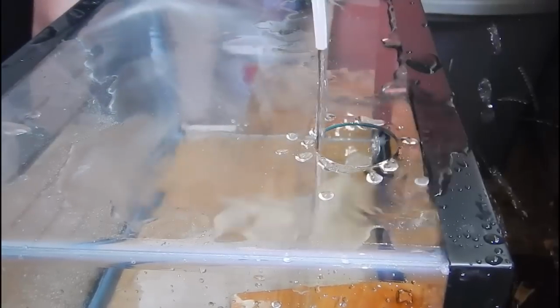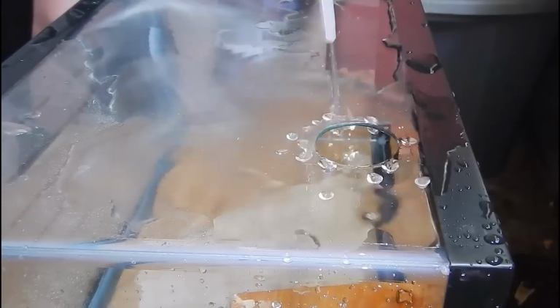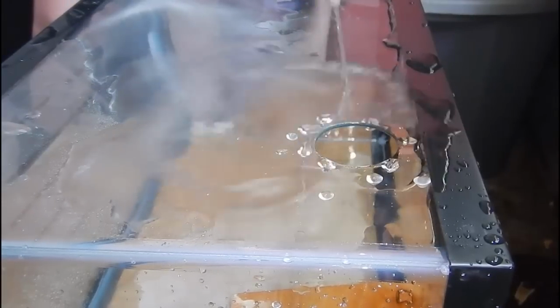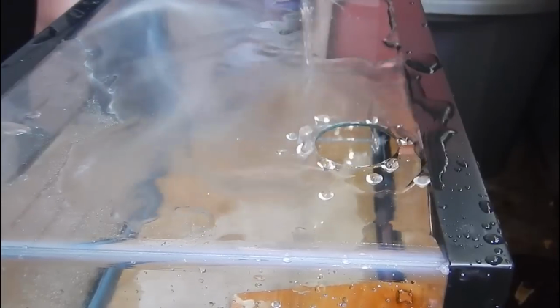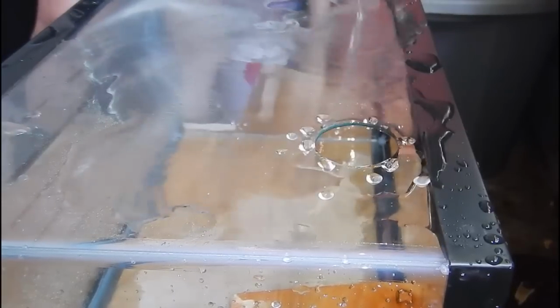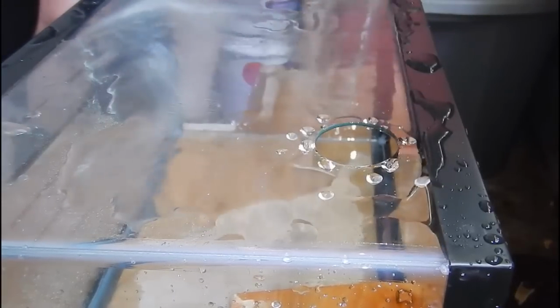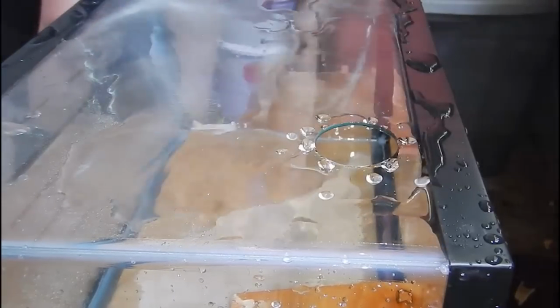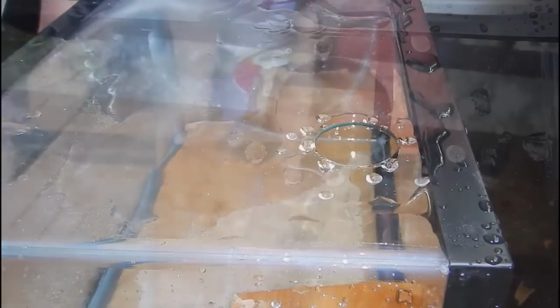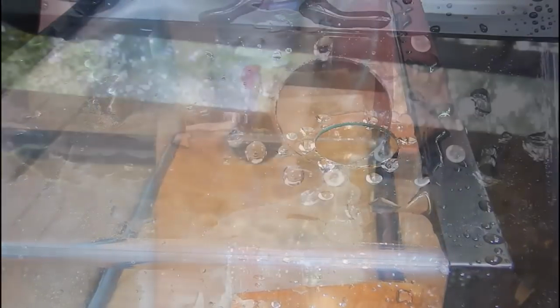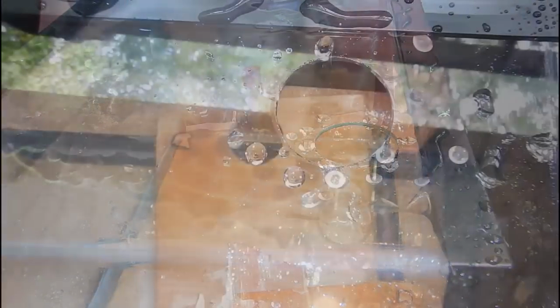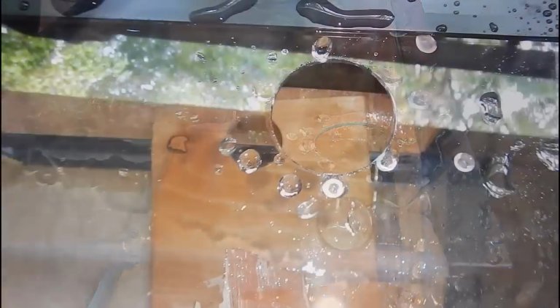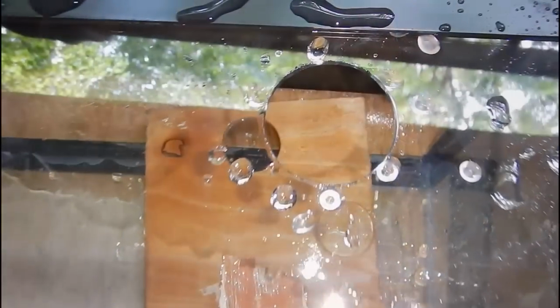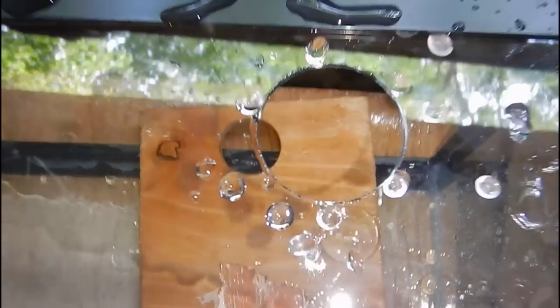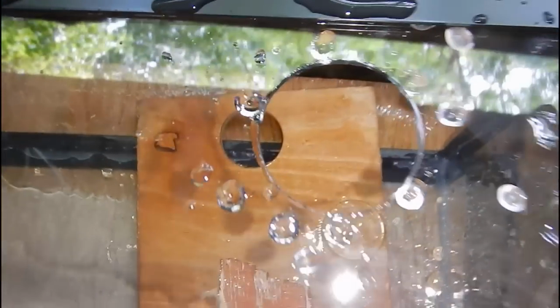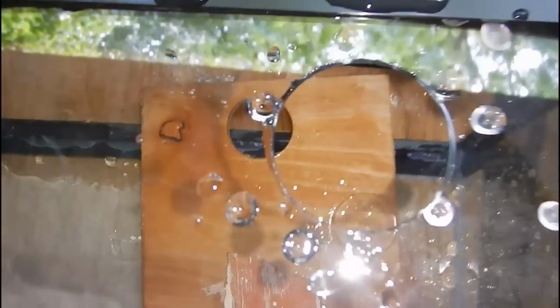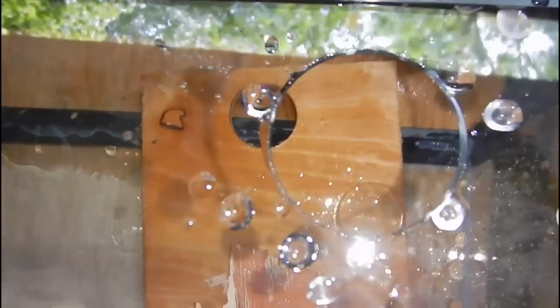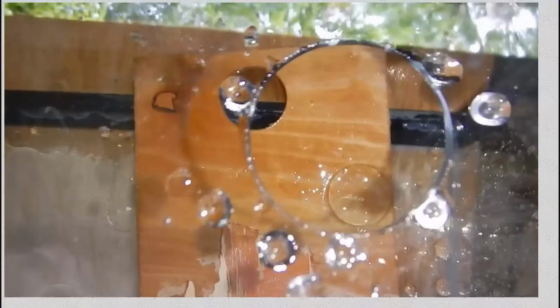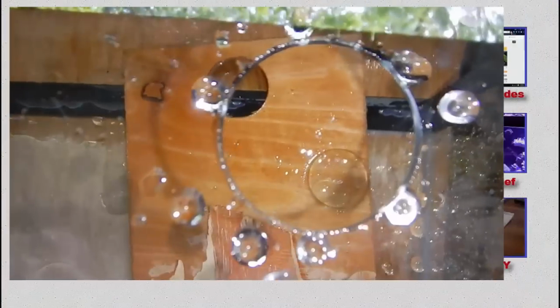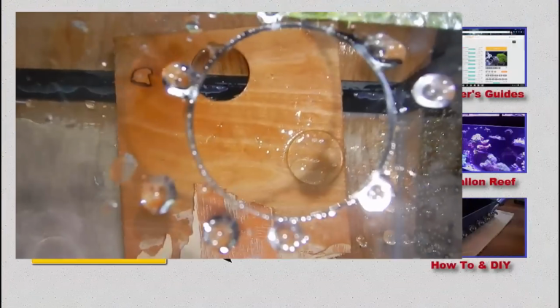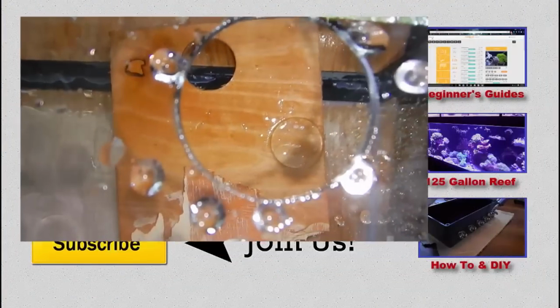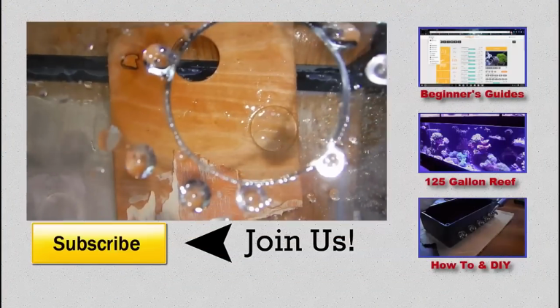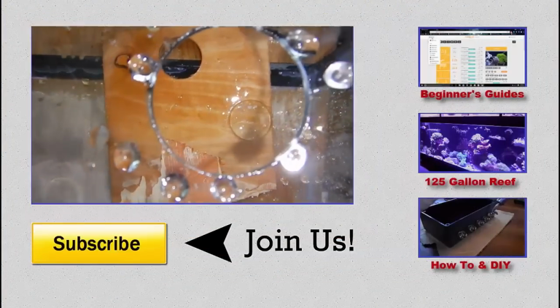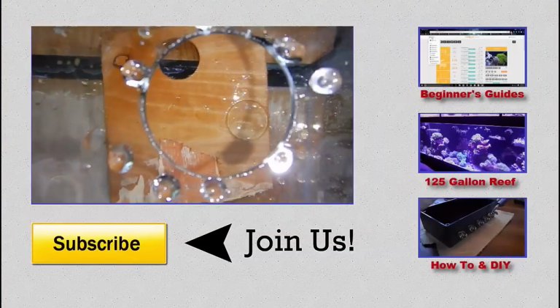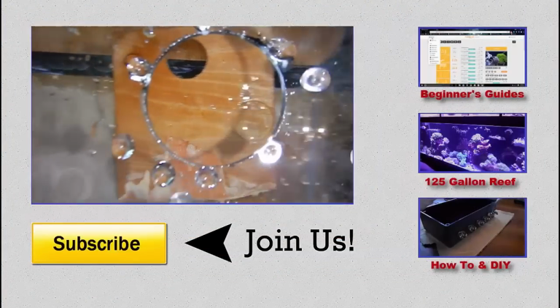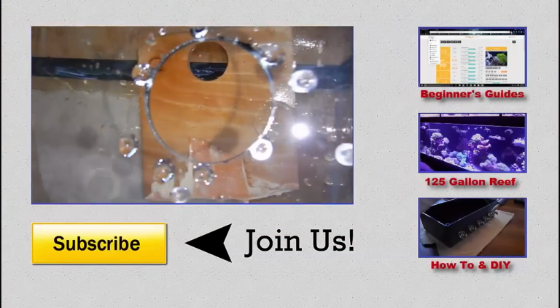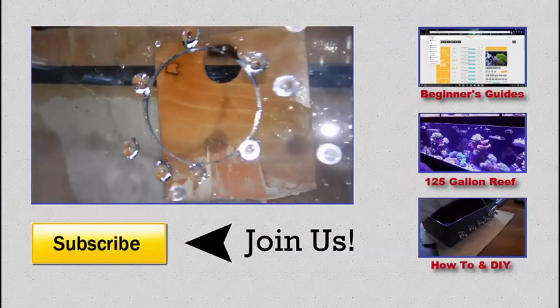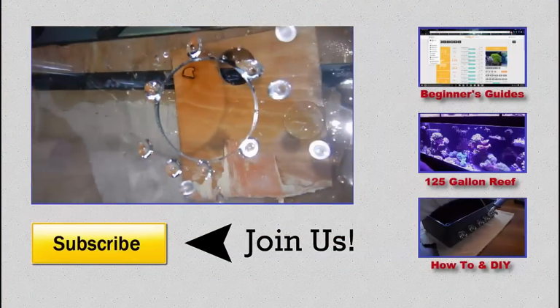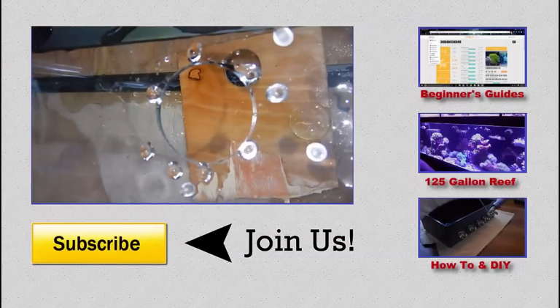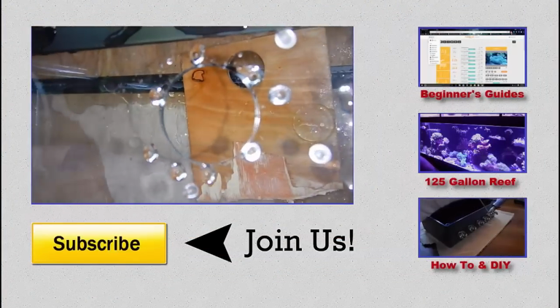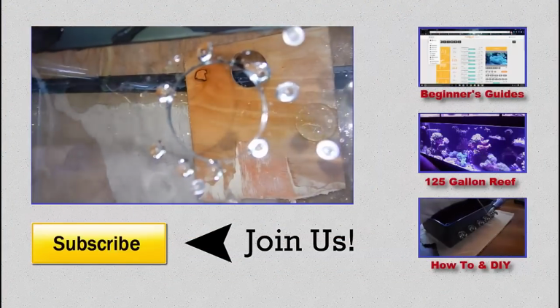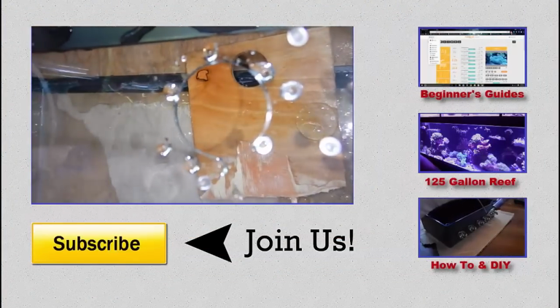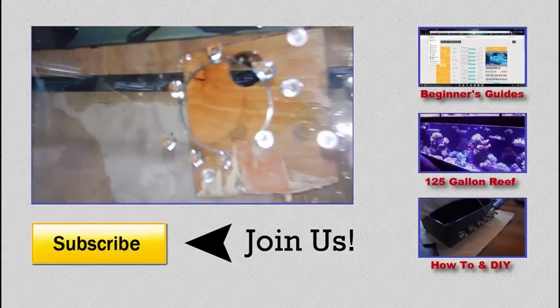Either way guys, I appreciate you watching as always. Go ahead and like, comment, and of course subscribe. I'll see you next time.